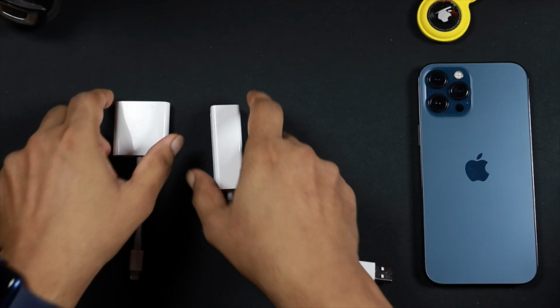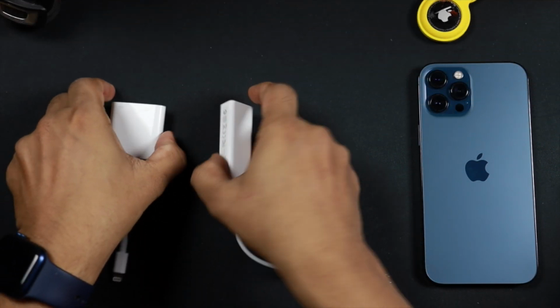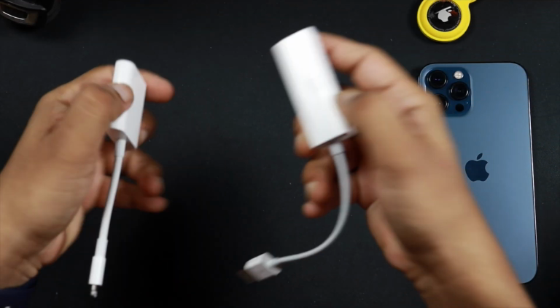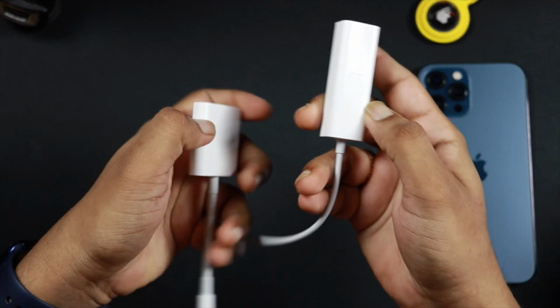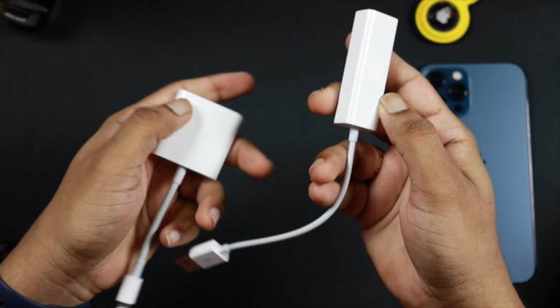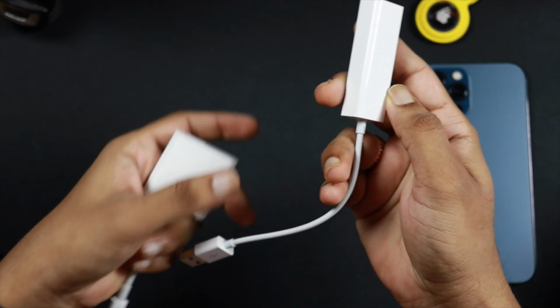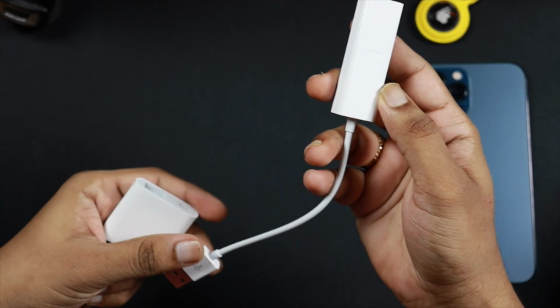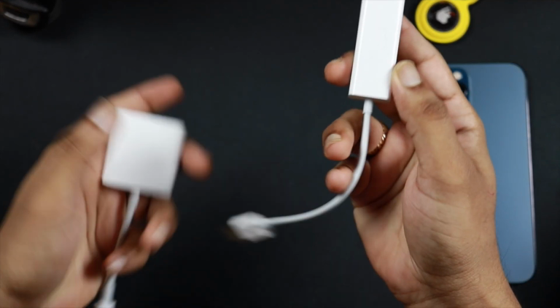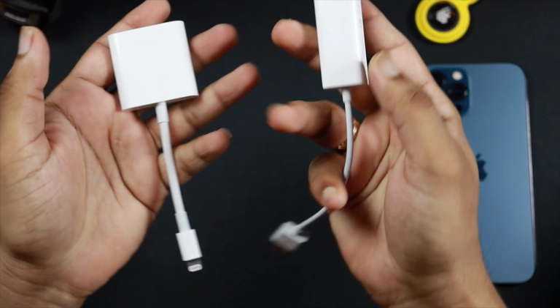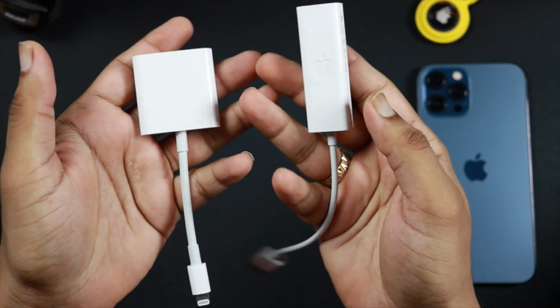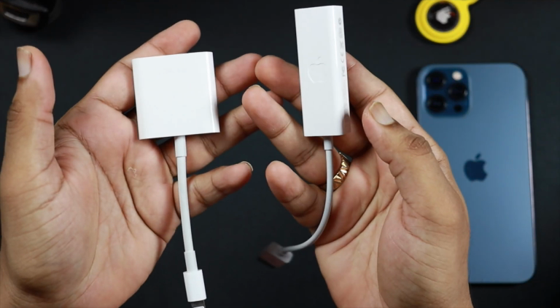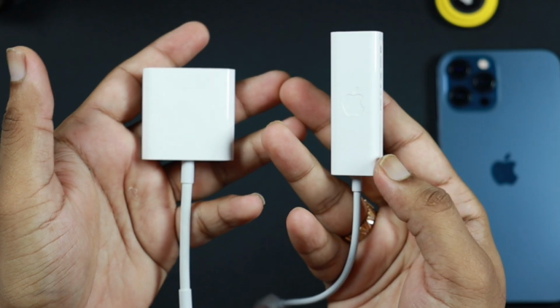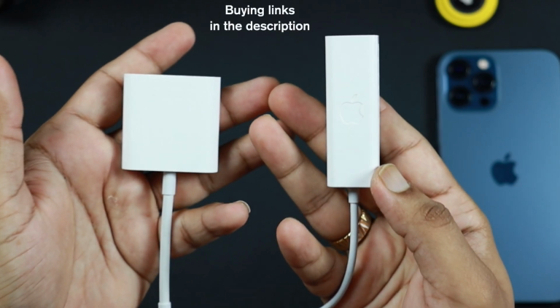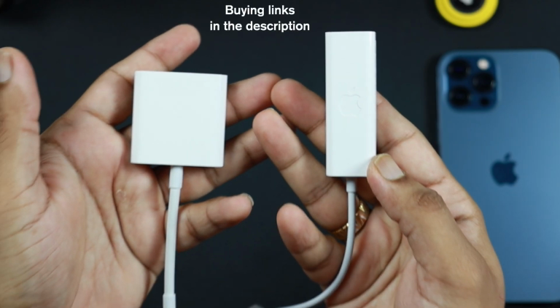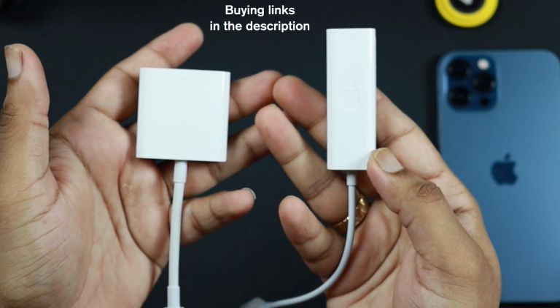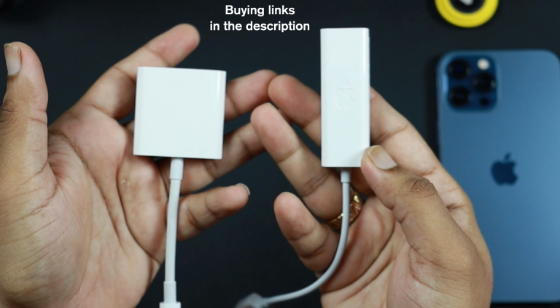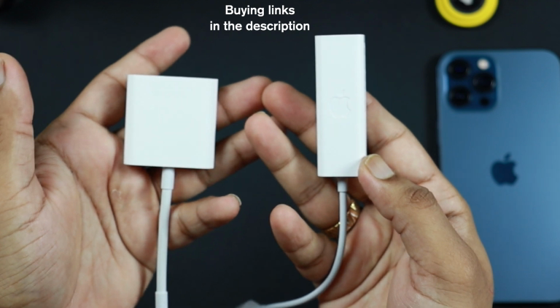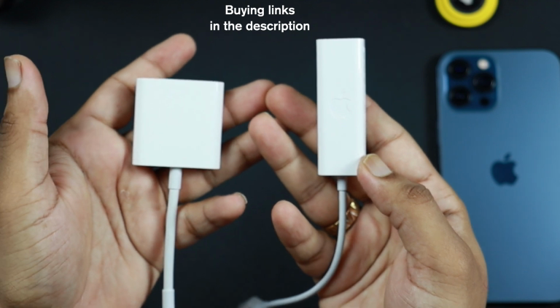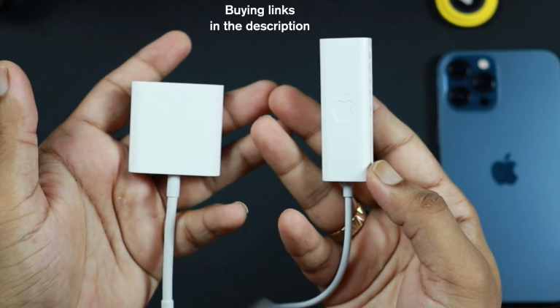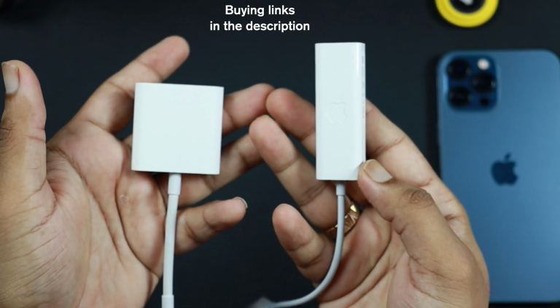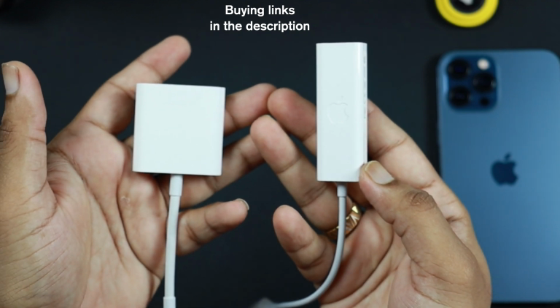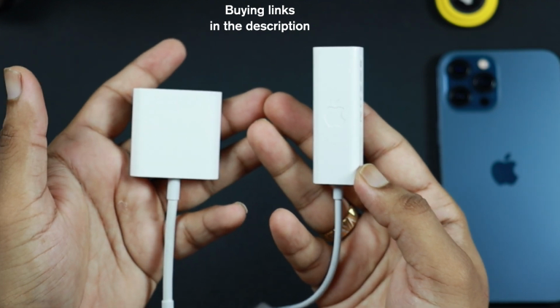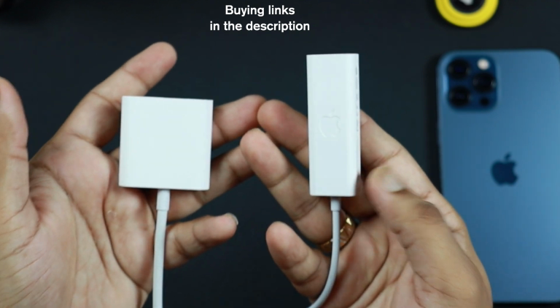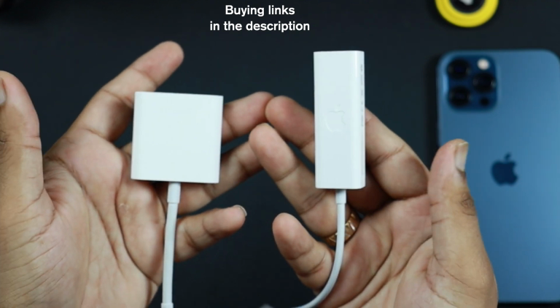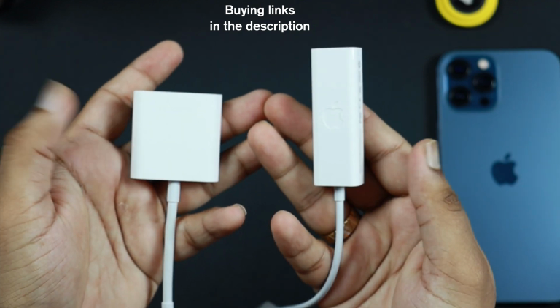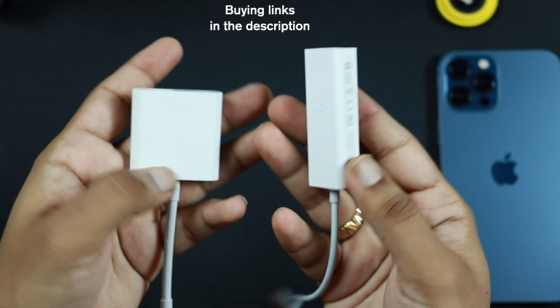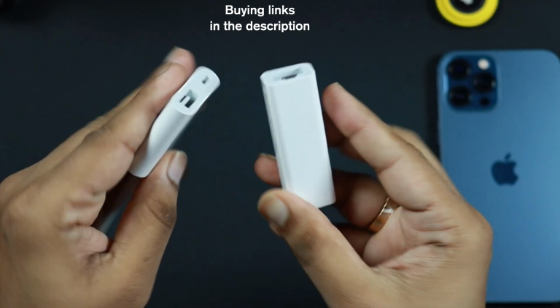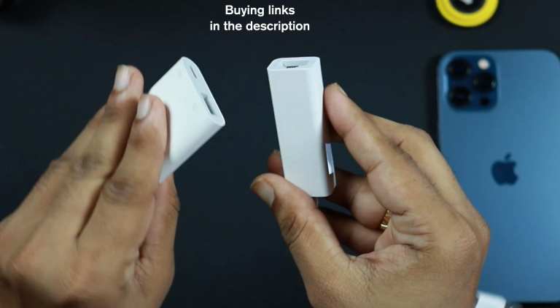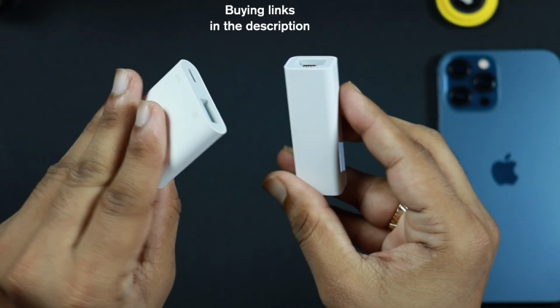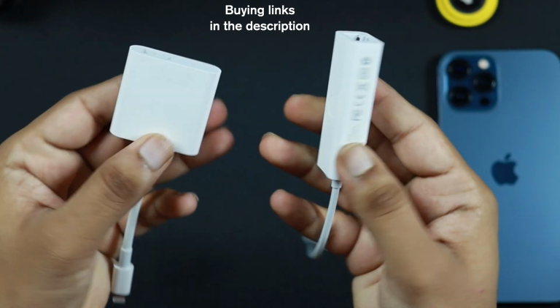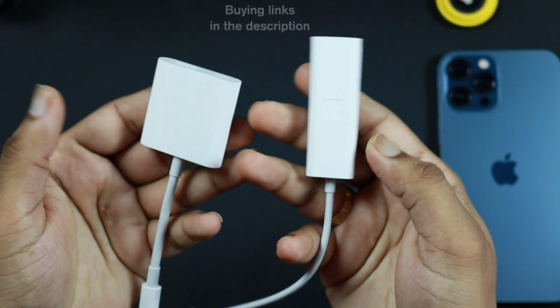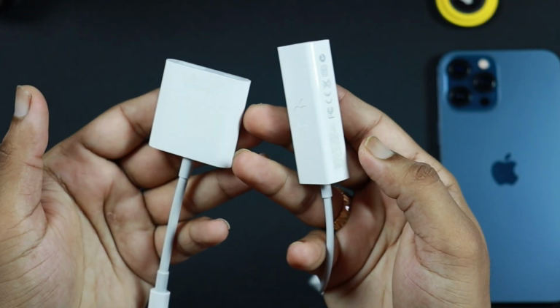These are the two adapters that you need to connect Ethernet to iPhone, iPad, or MacBook. Buying links are in the description below.